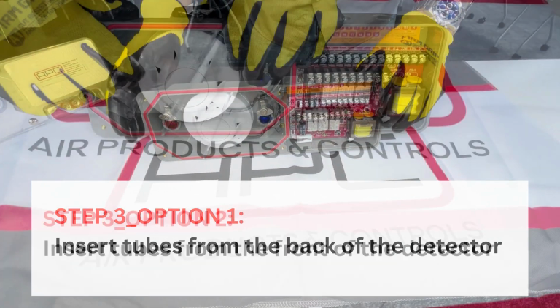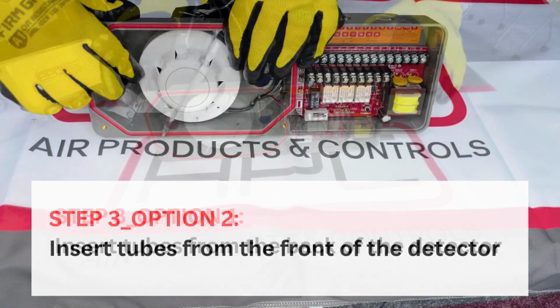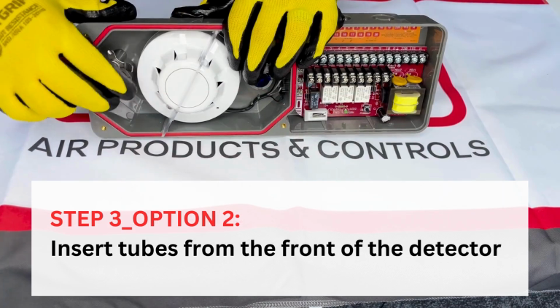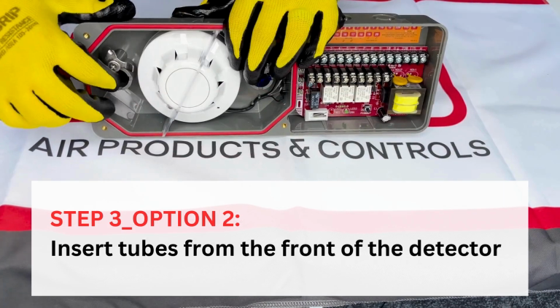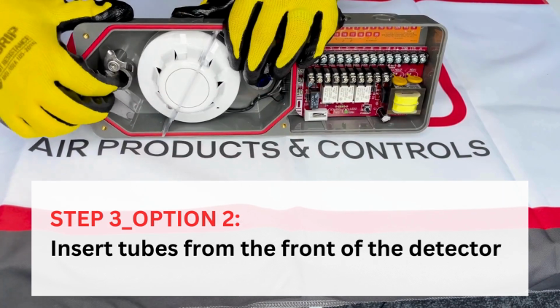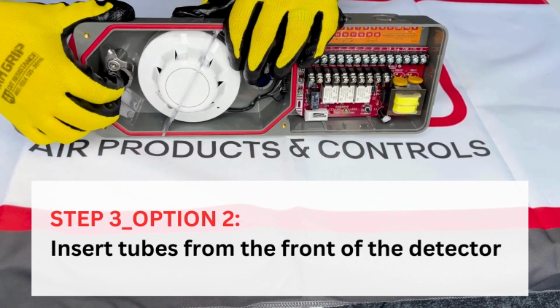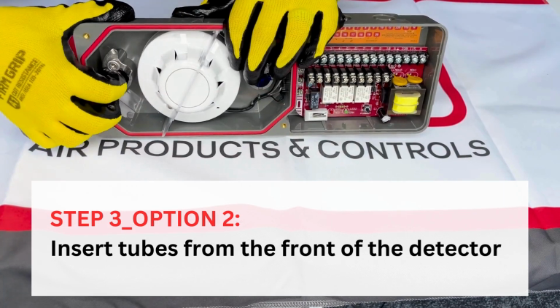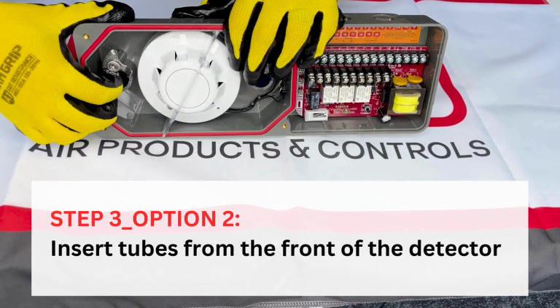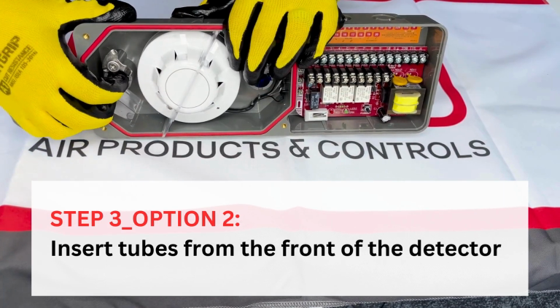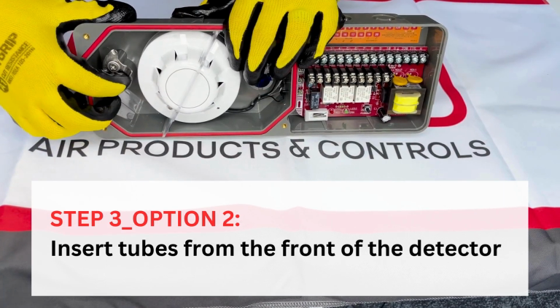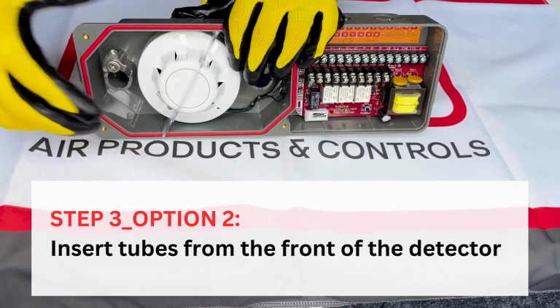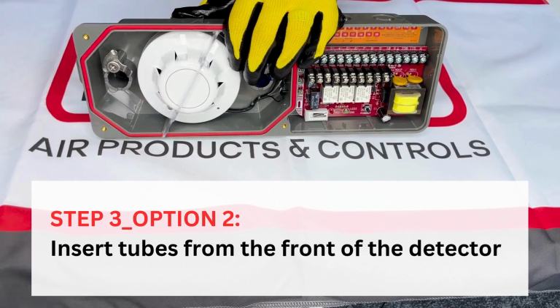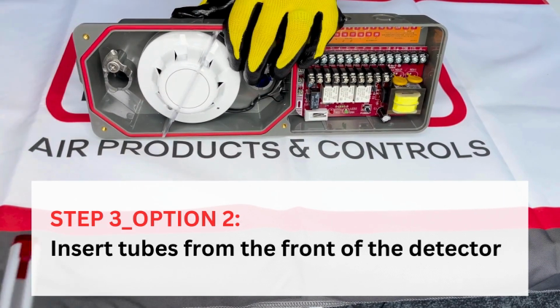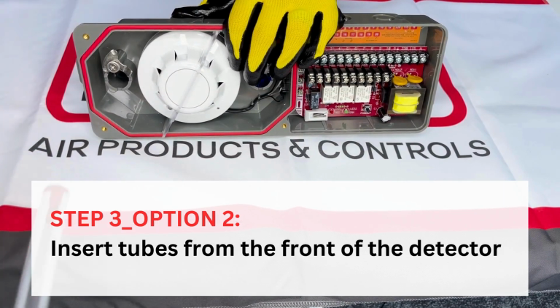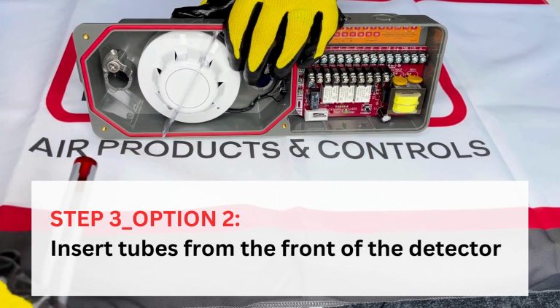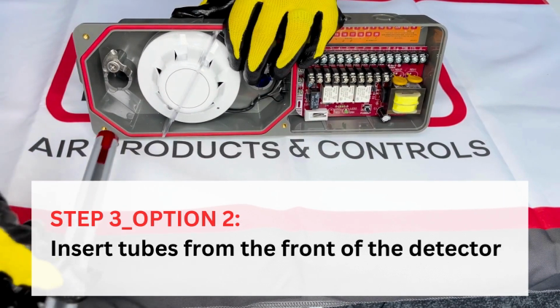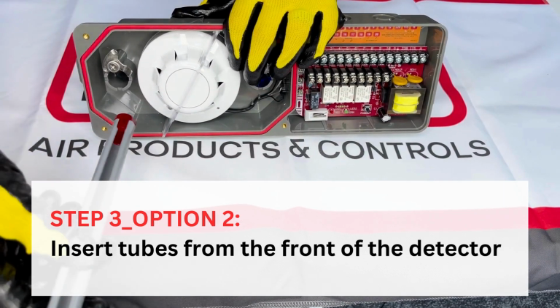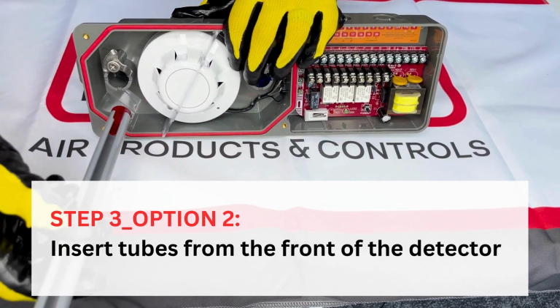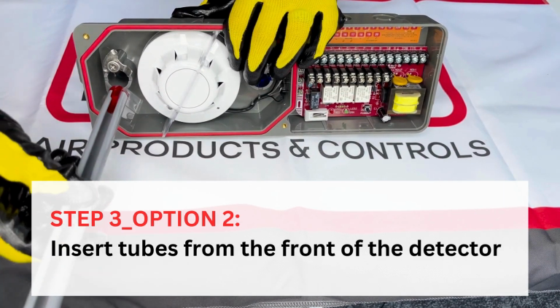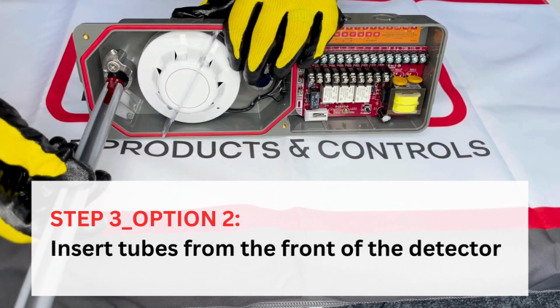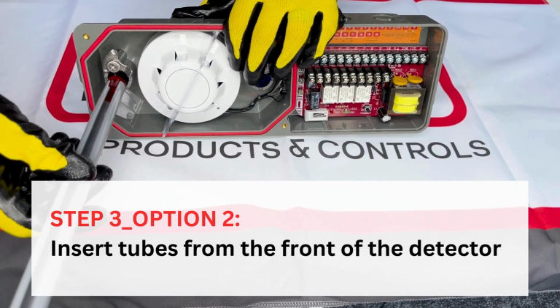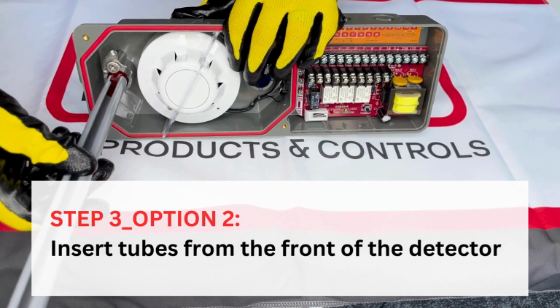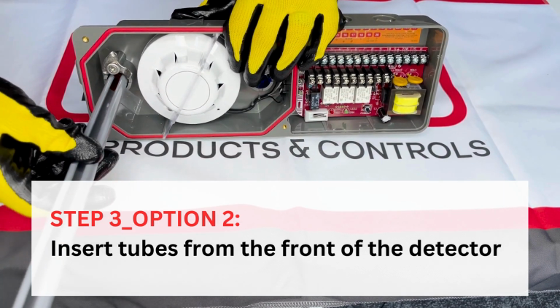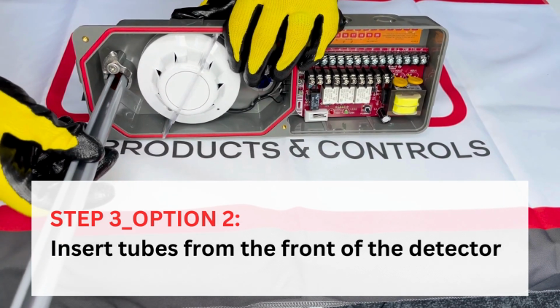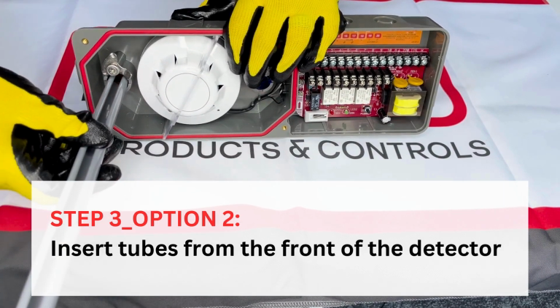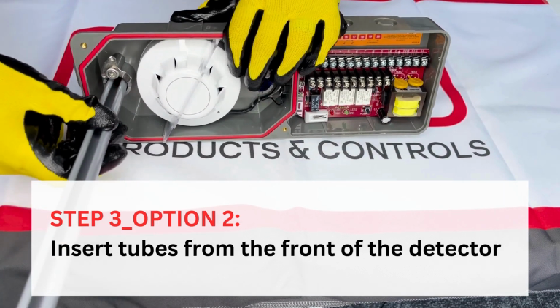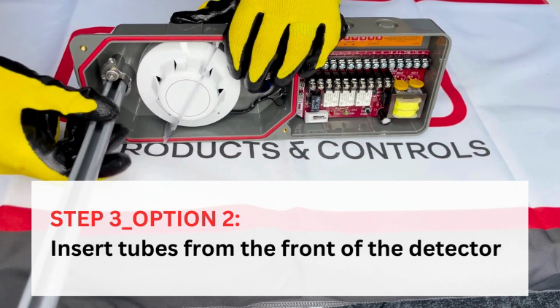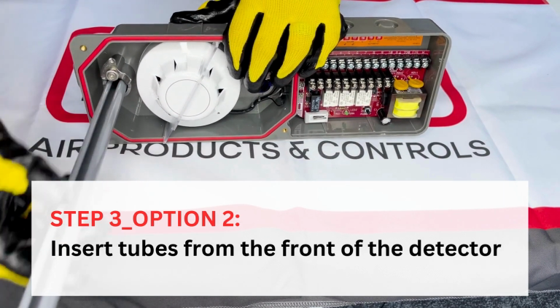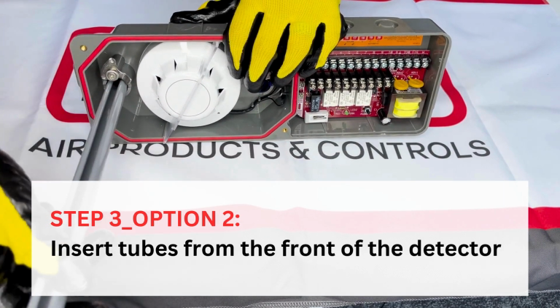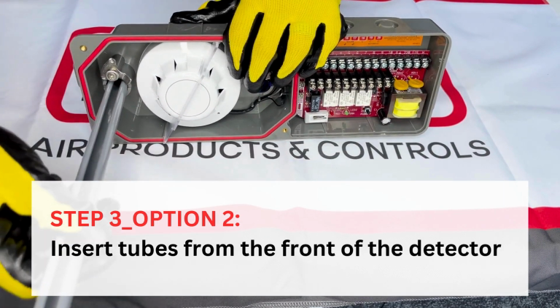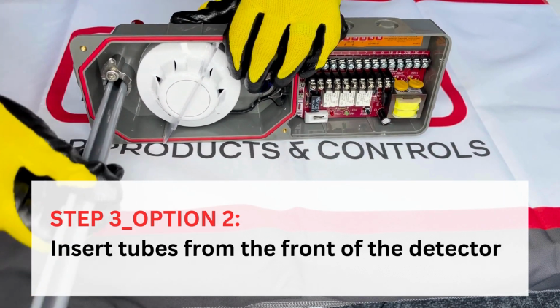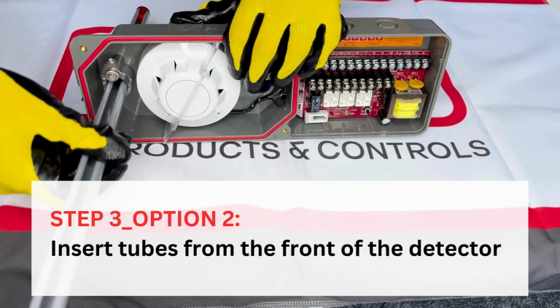Step three, option two: insert tubes from the front of the detector.